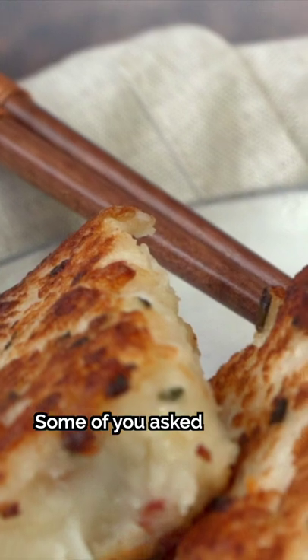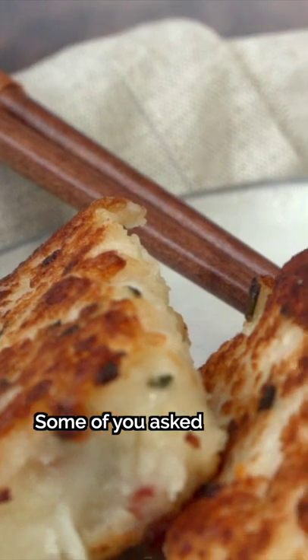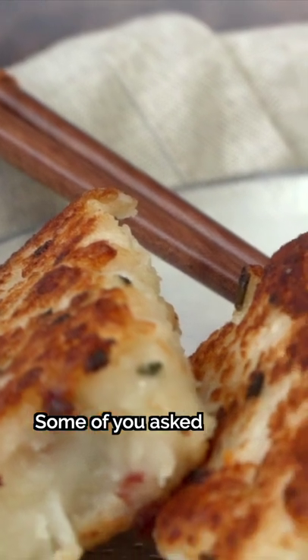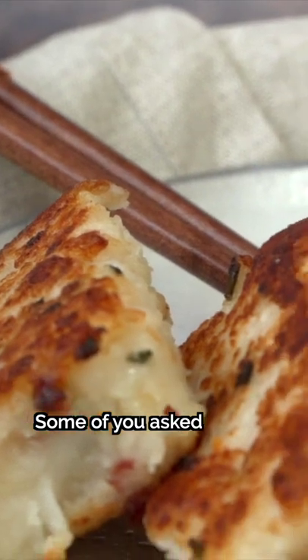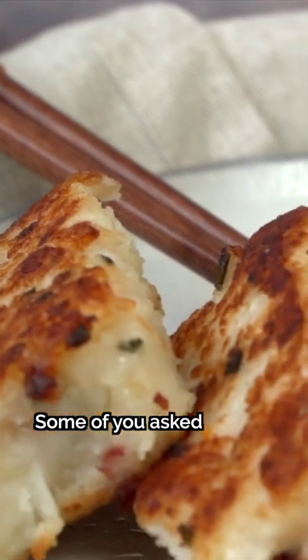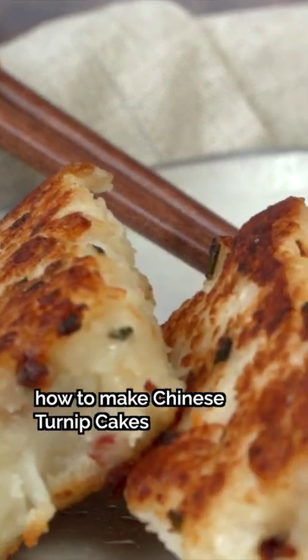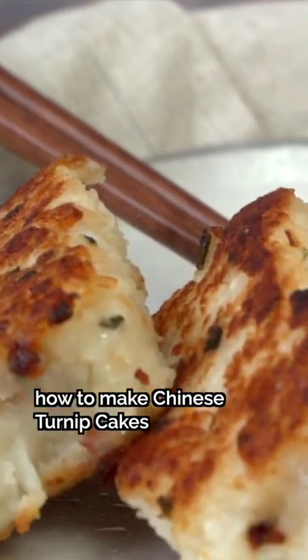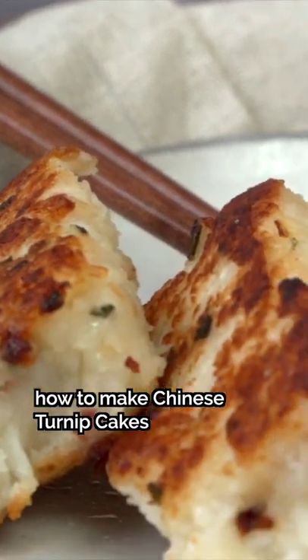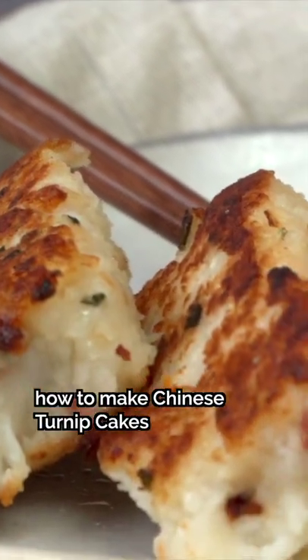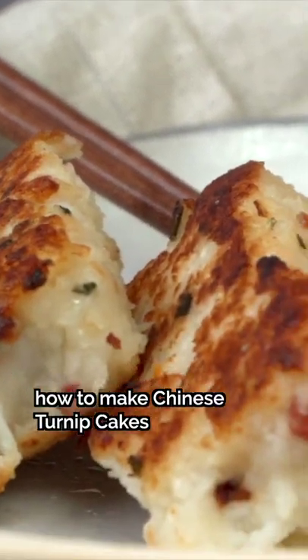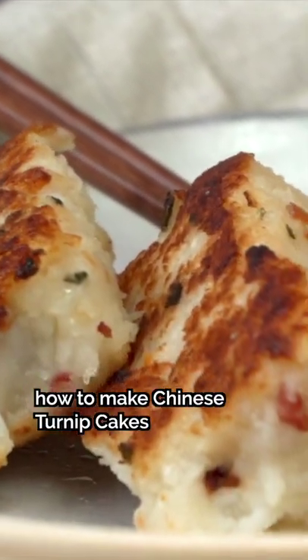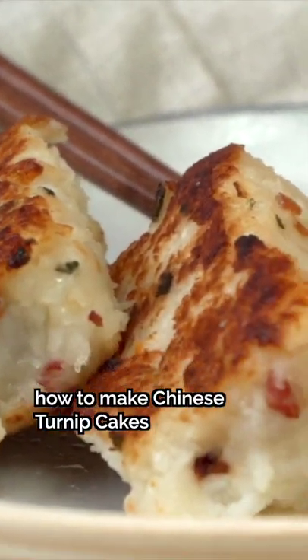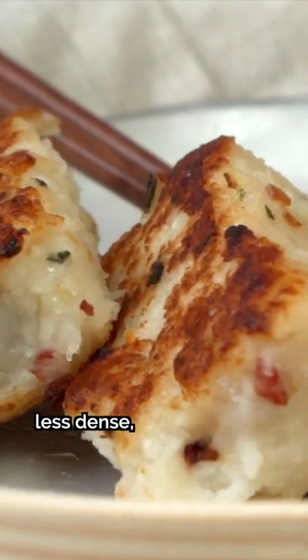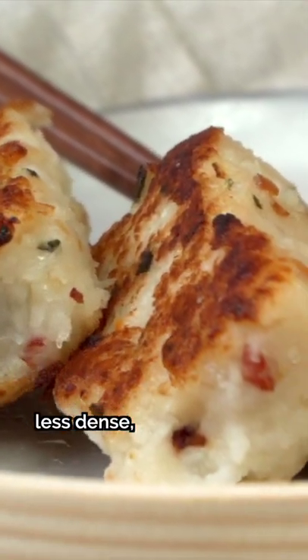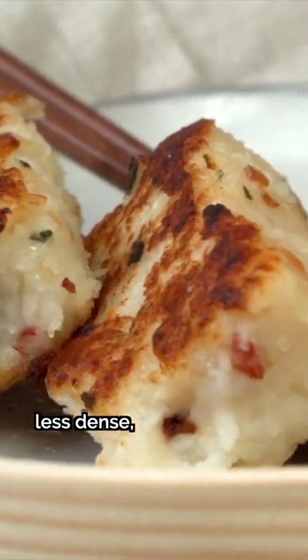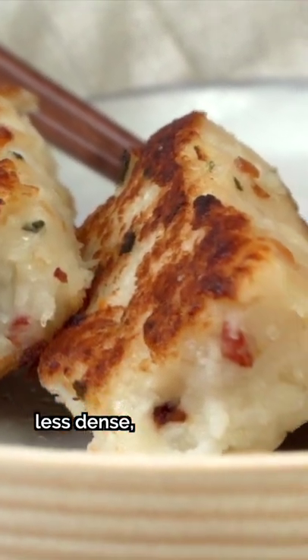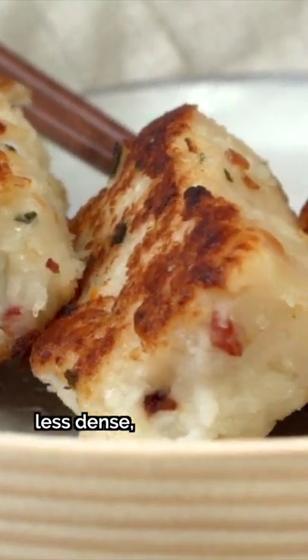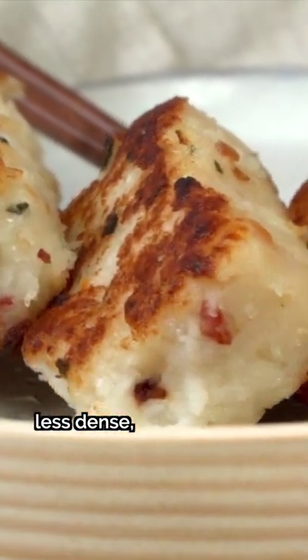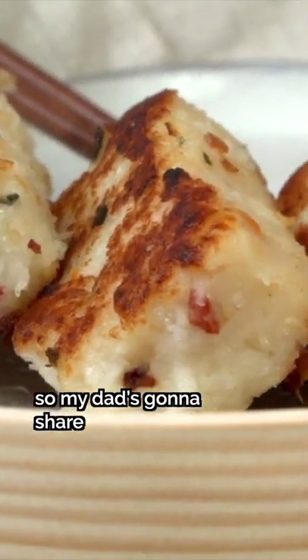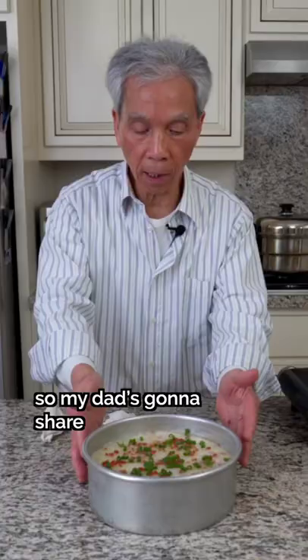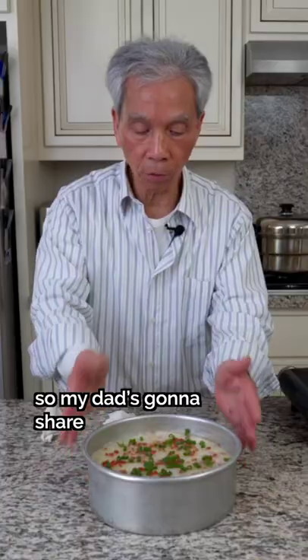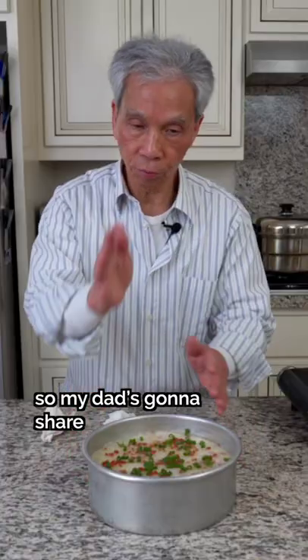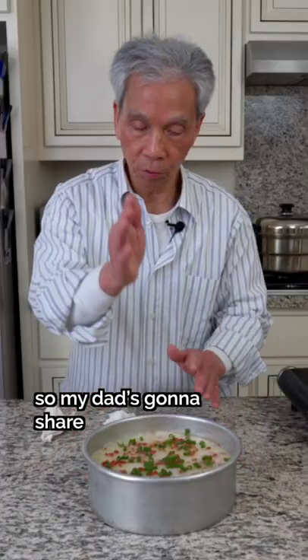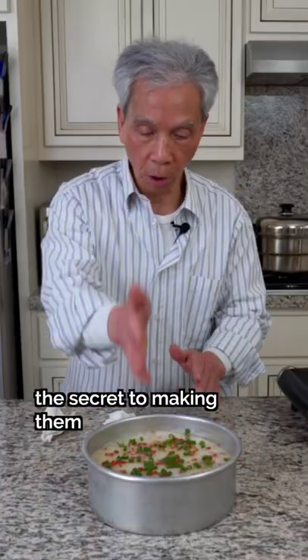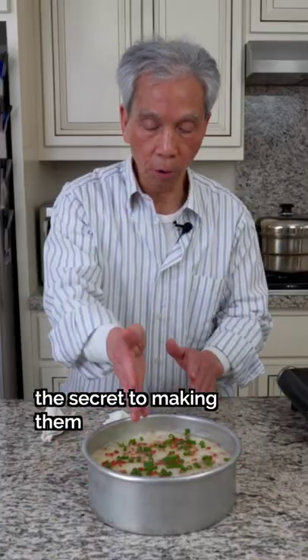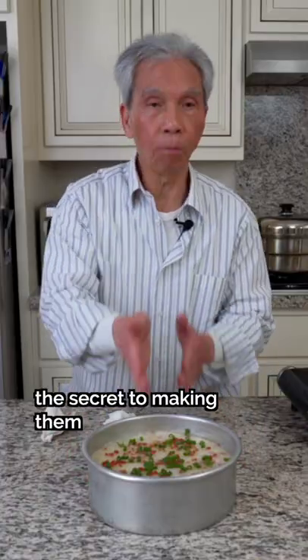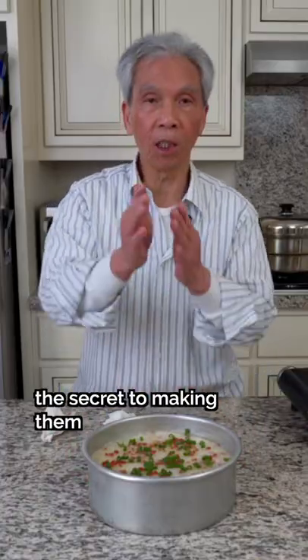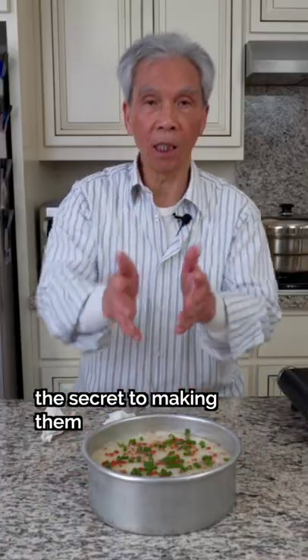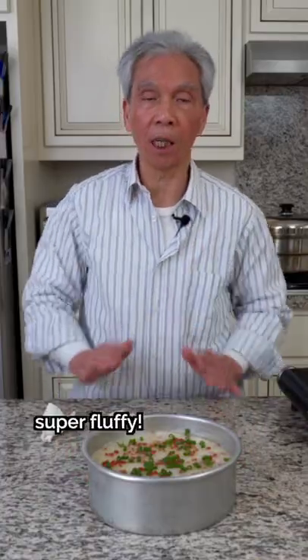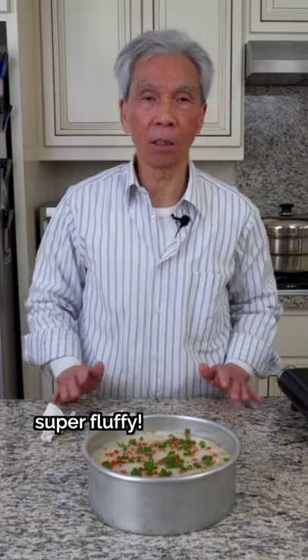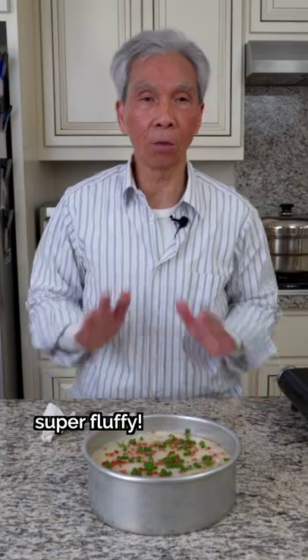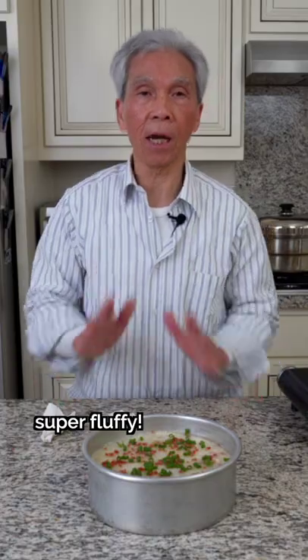Some of you asked how to make Chinese turnip cakes less dense, so my dad's going to share the secret to making them super fluffy.